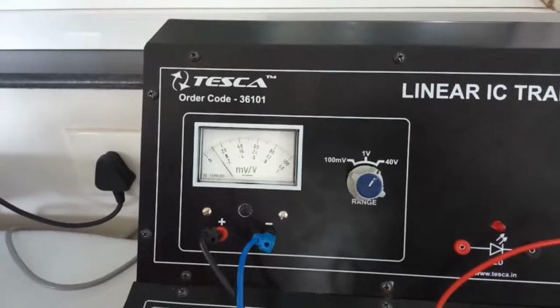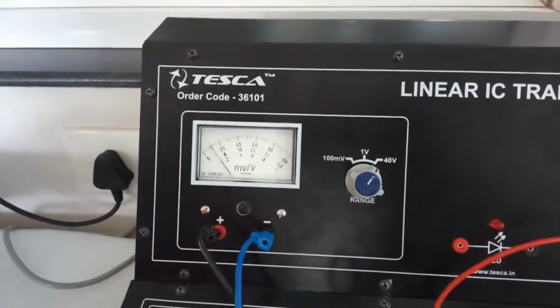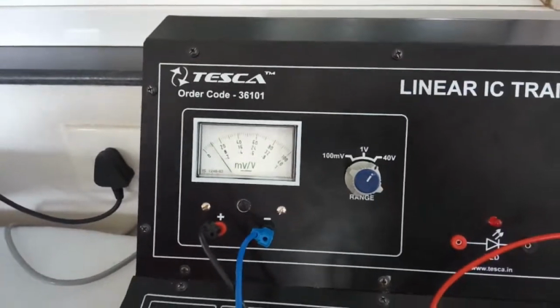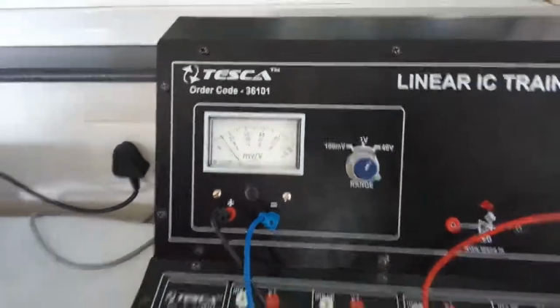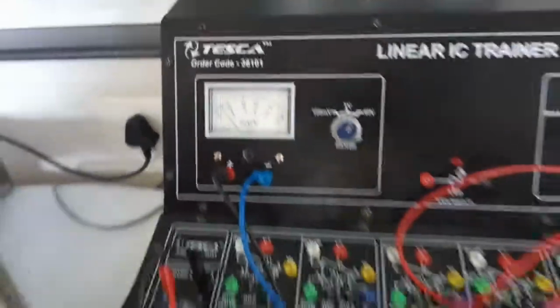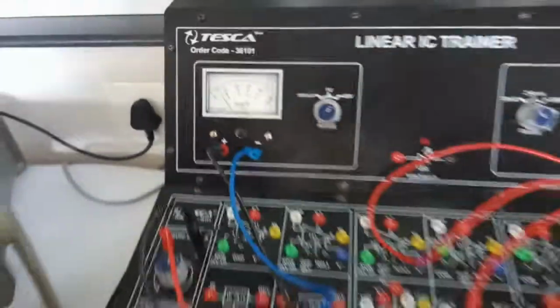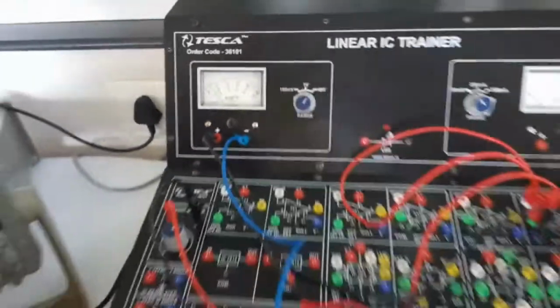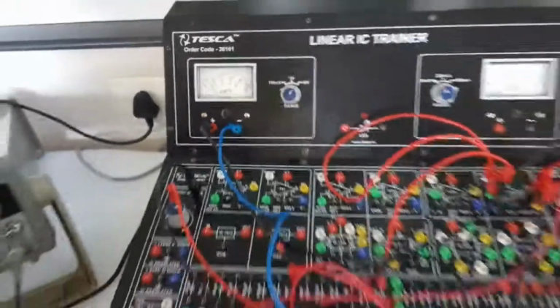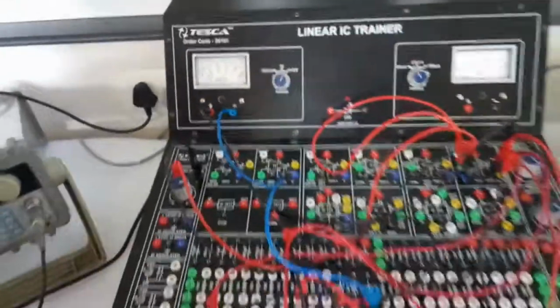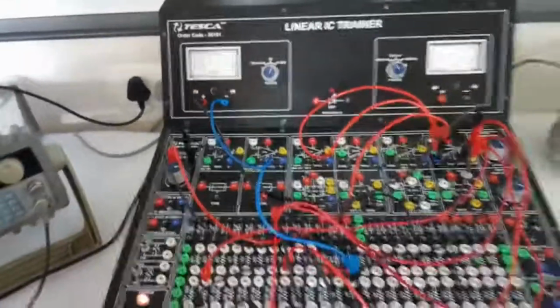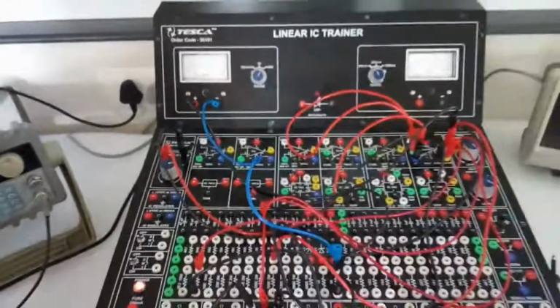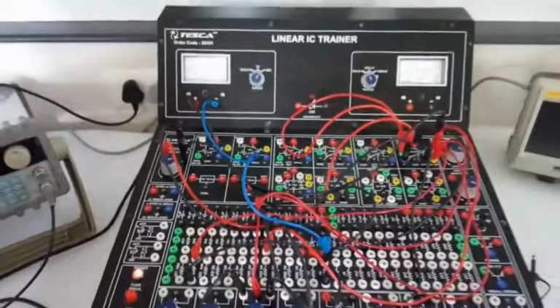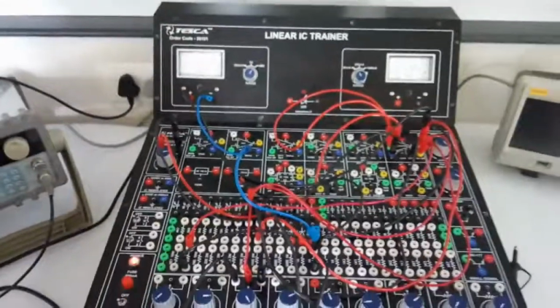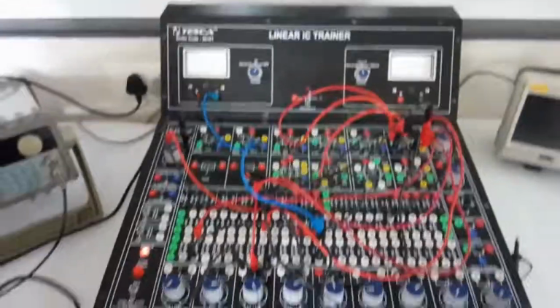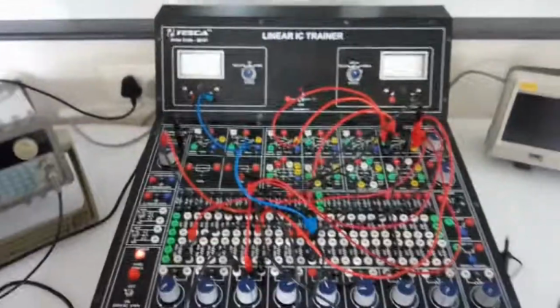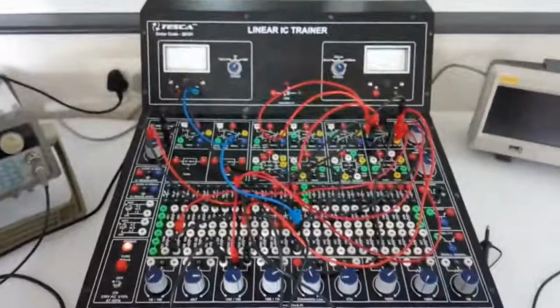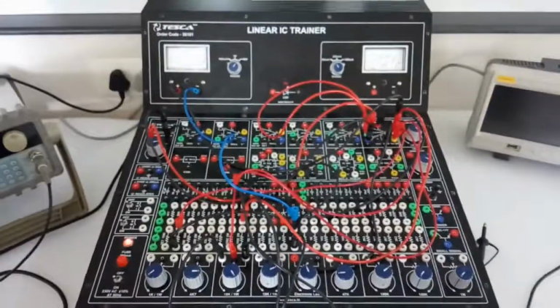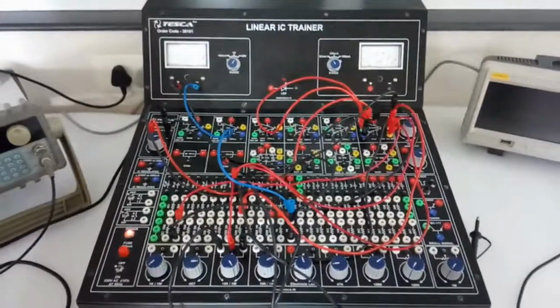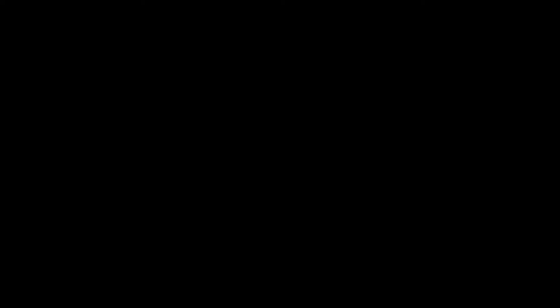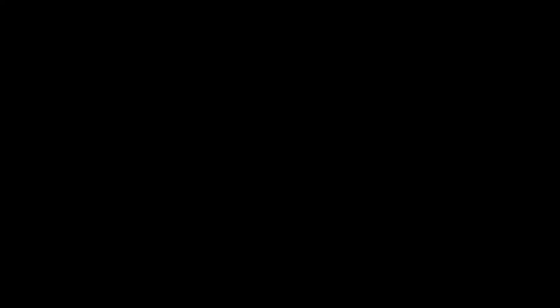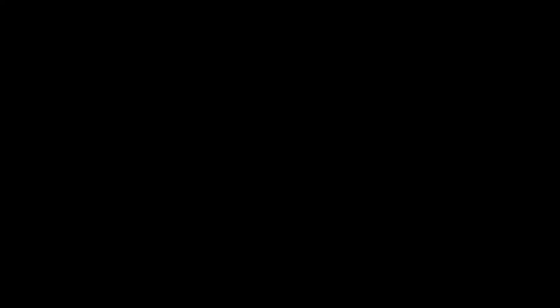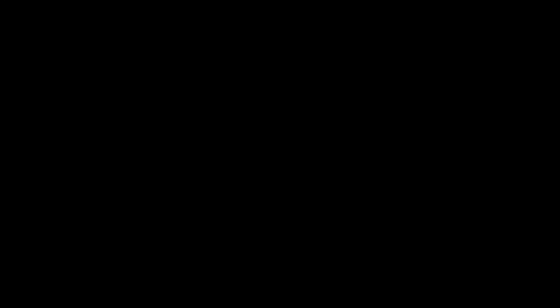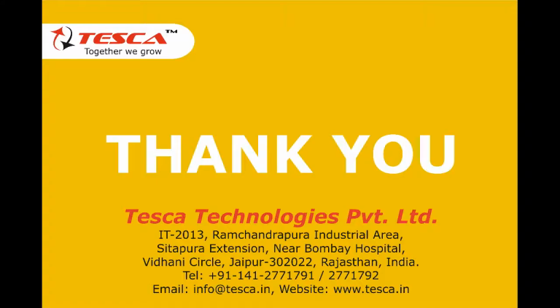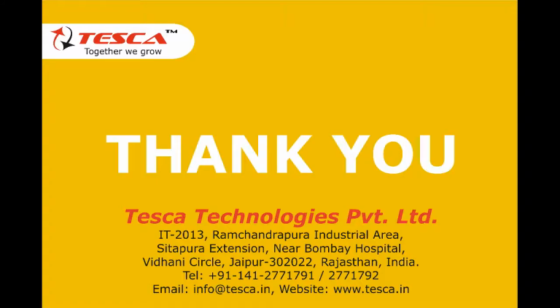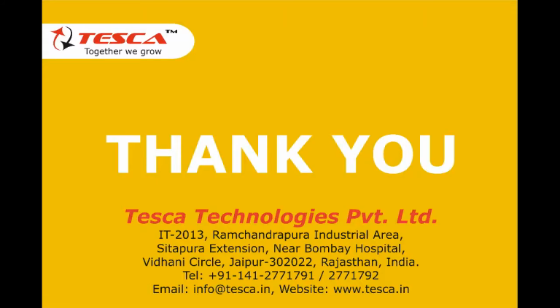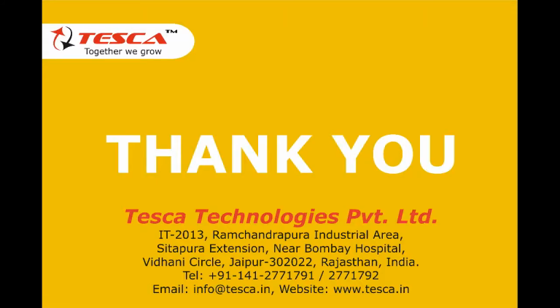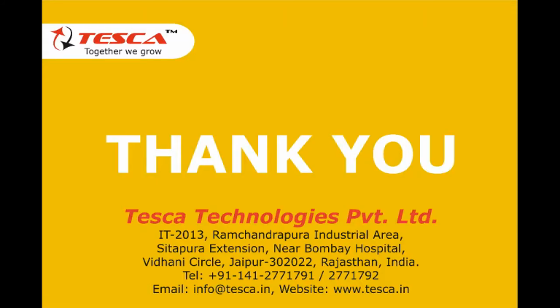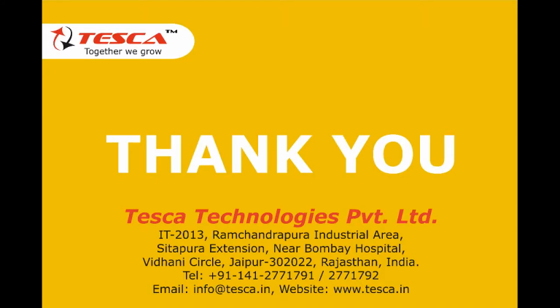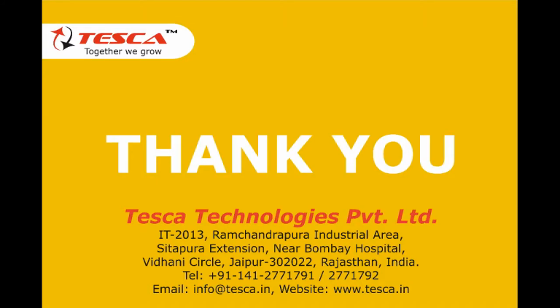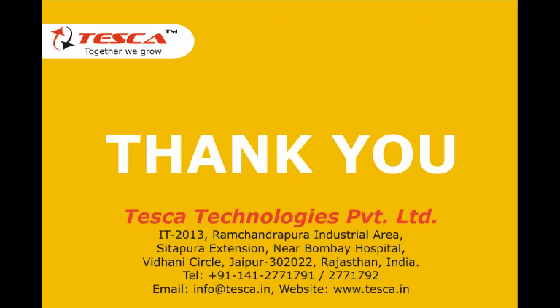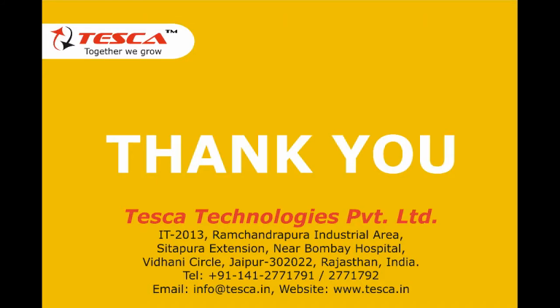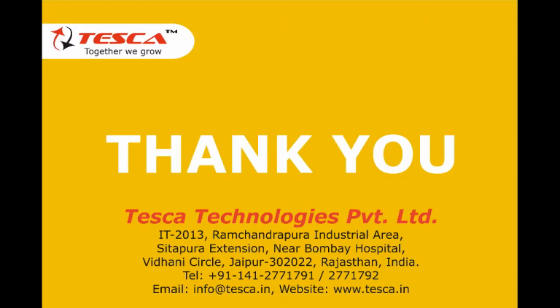We can see the voltage is adjustable from approximately 23 volts down to 3 volts. This demonstrates the variable voltage regulation capability of the CA3085 IC. Thank you.